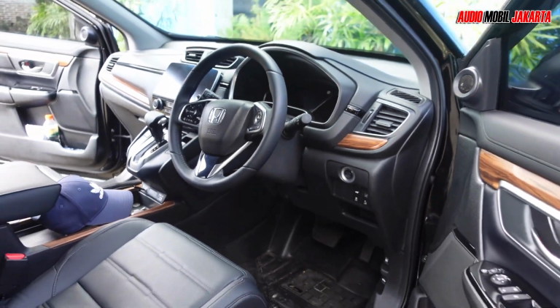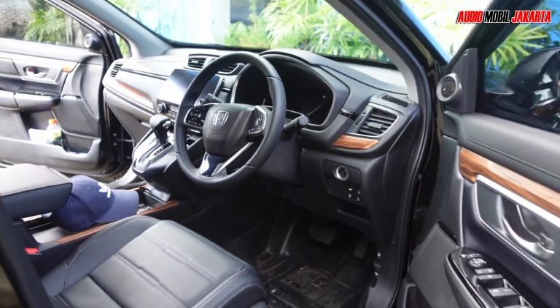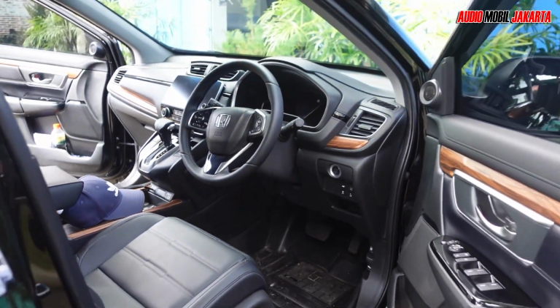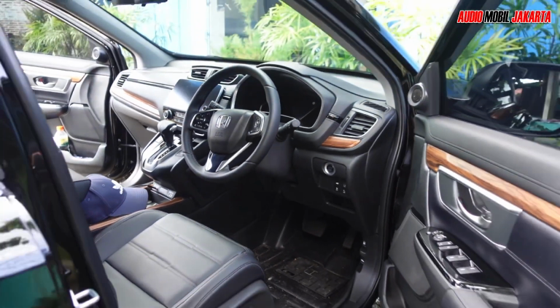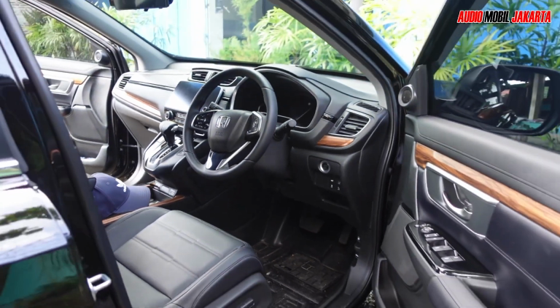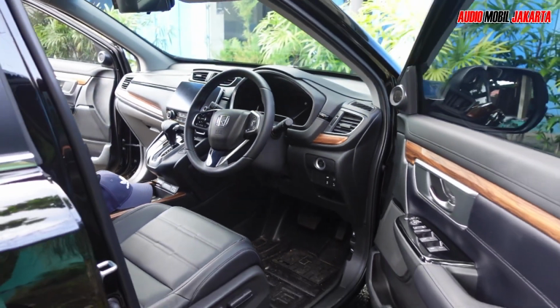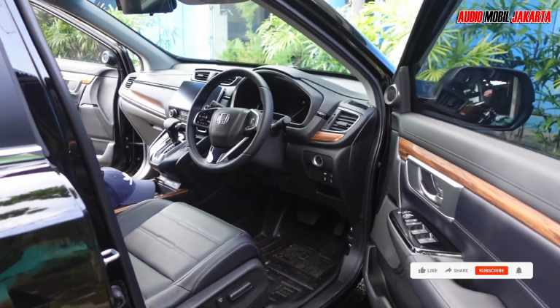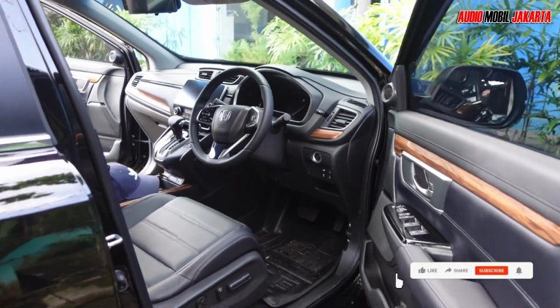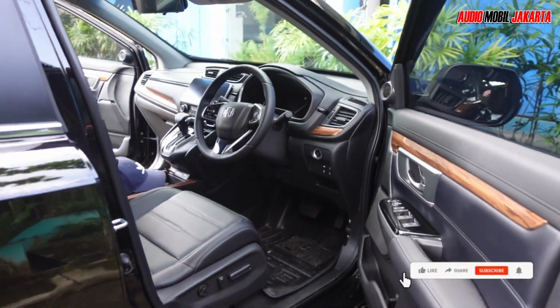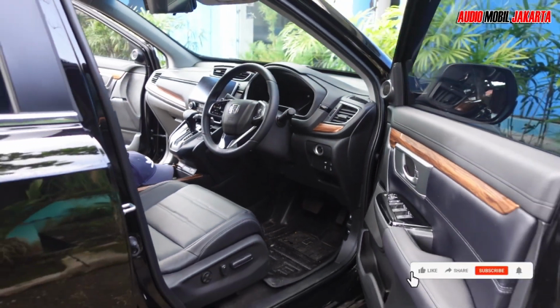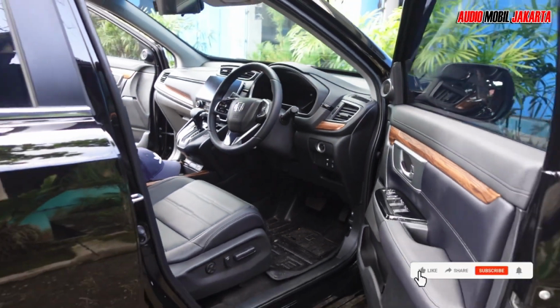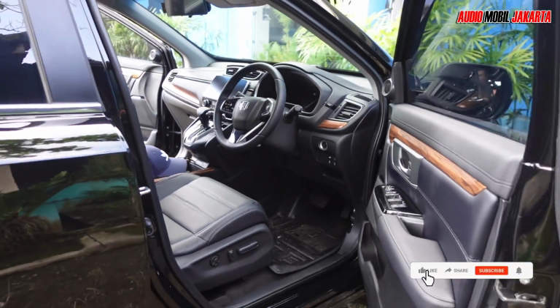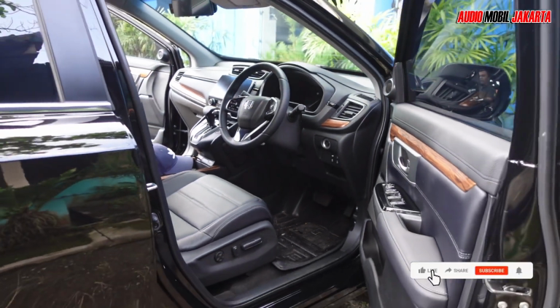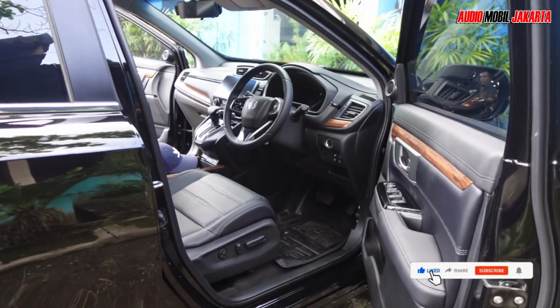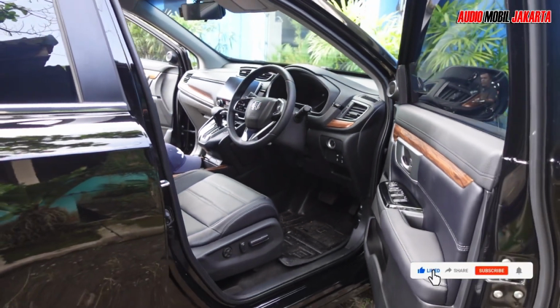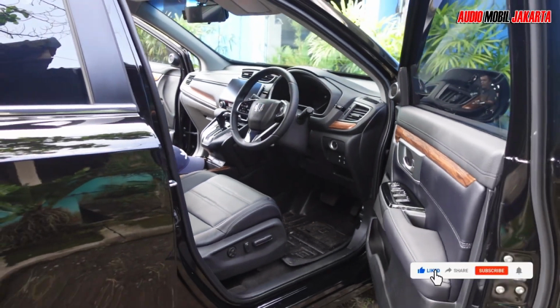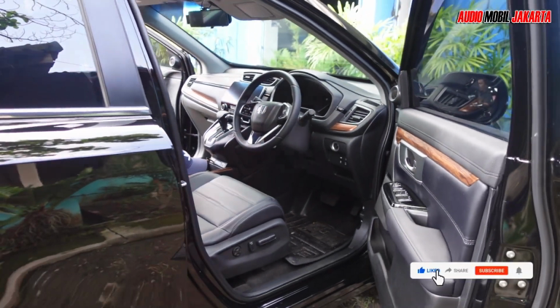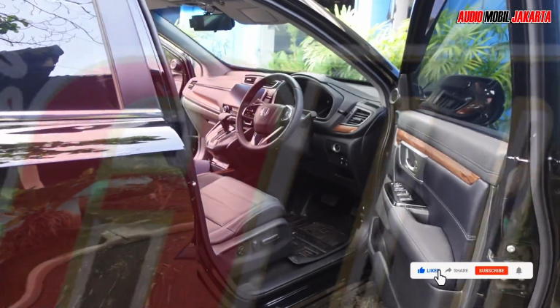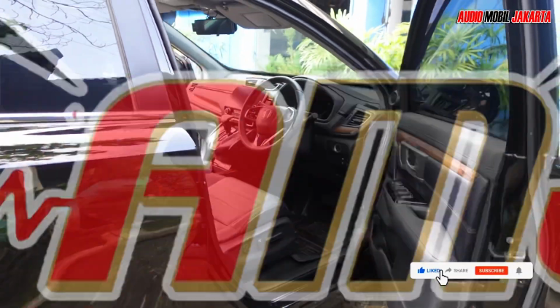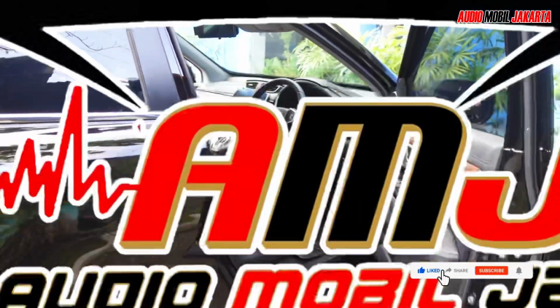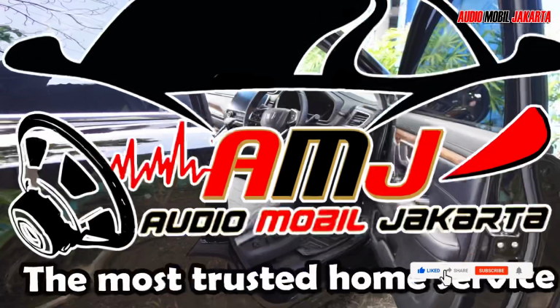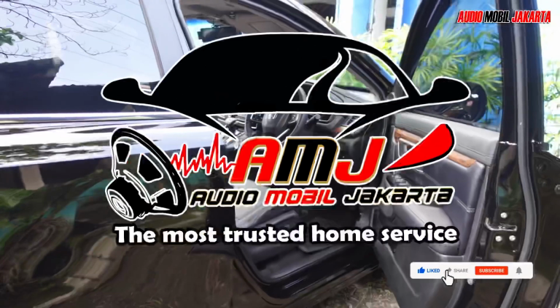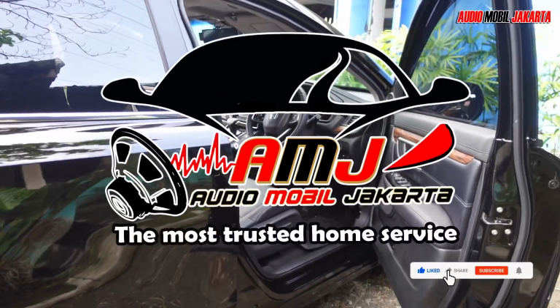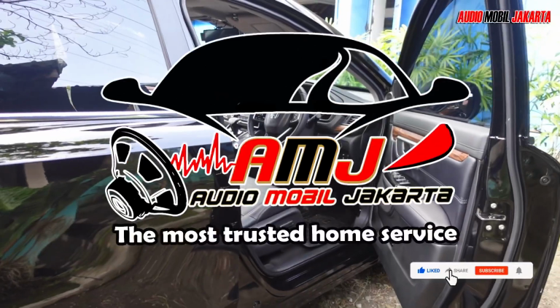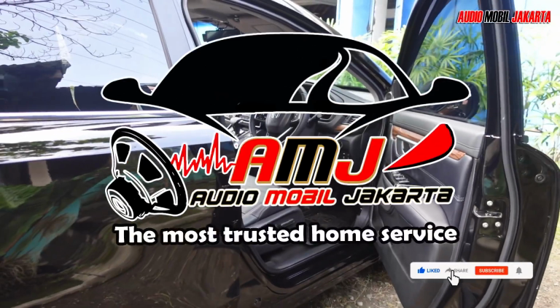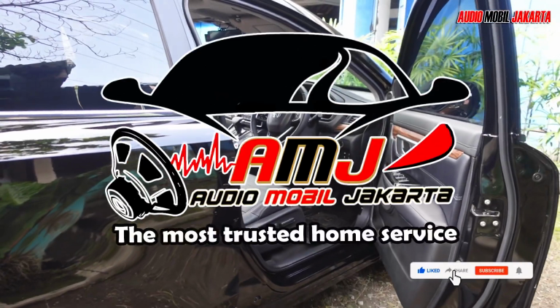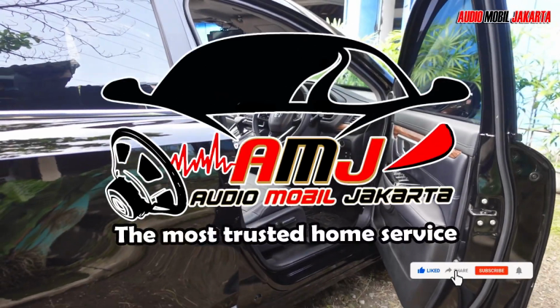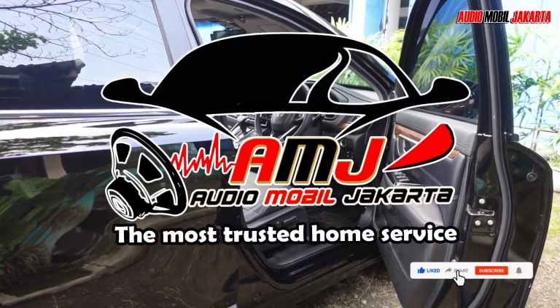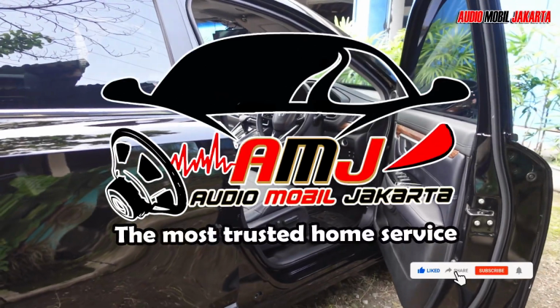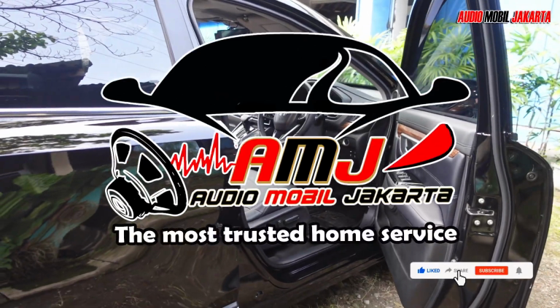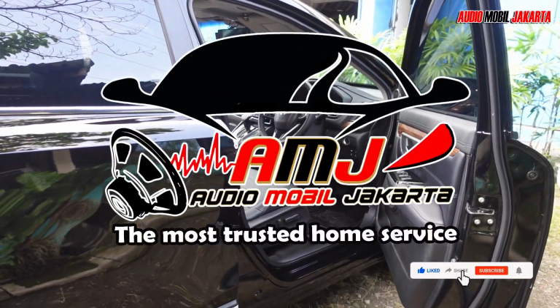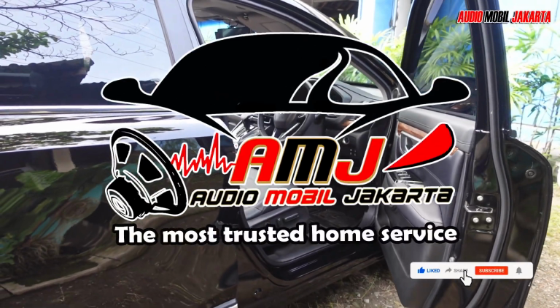Stay tuned, everyone. AMG — The Most Trusted Home Service in Indonesia.